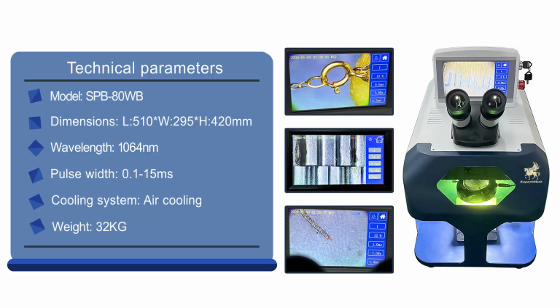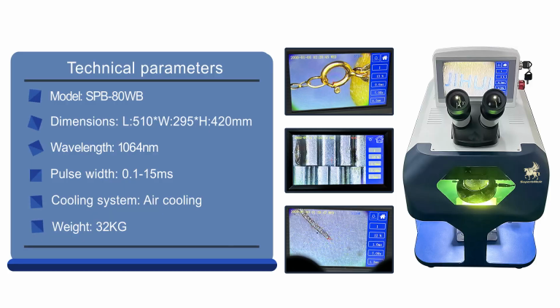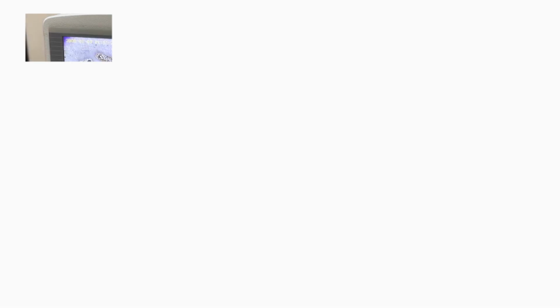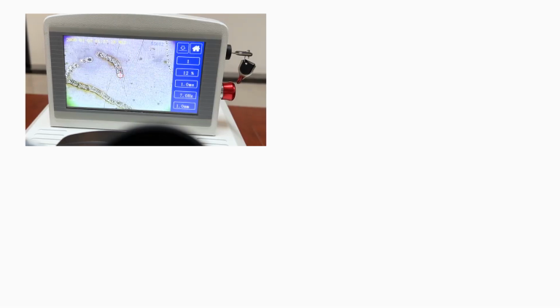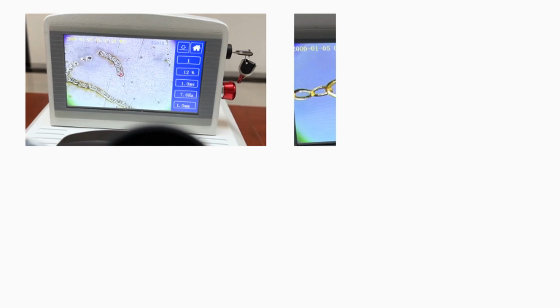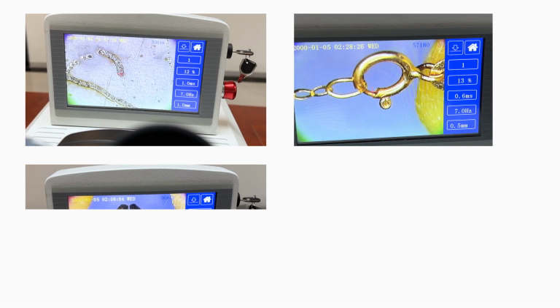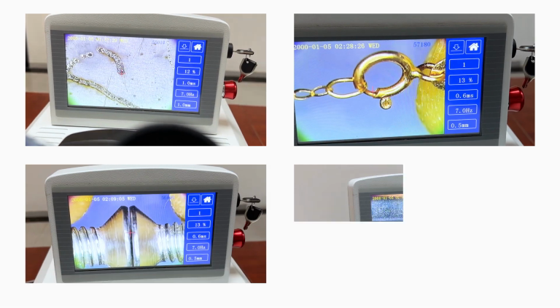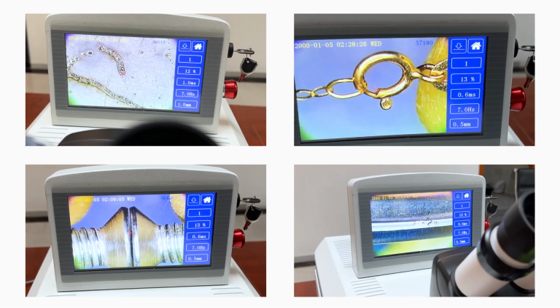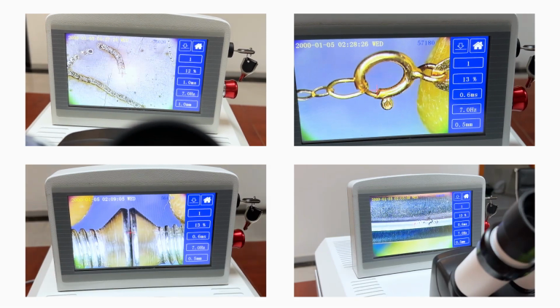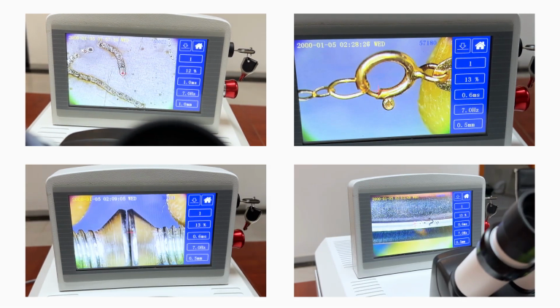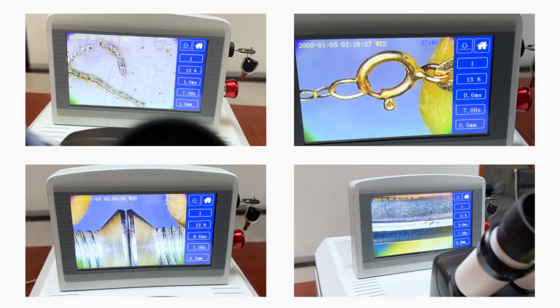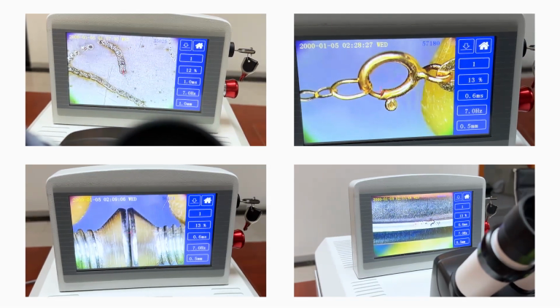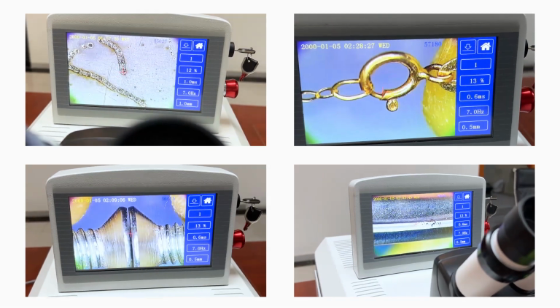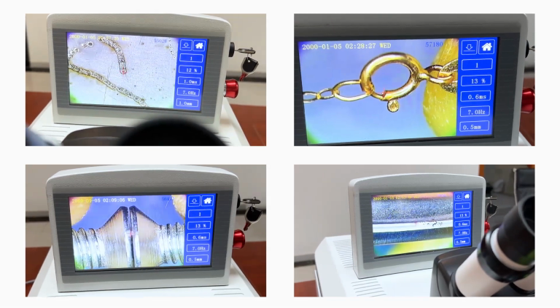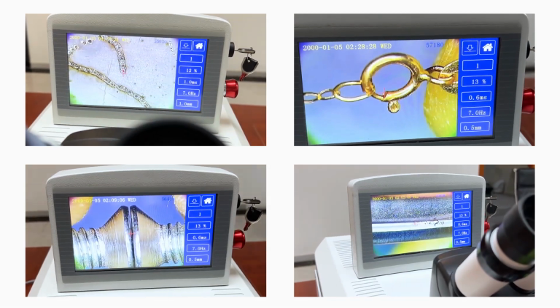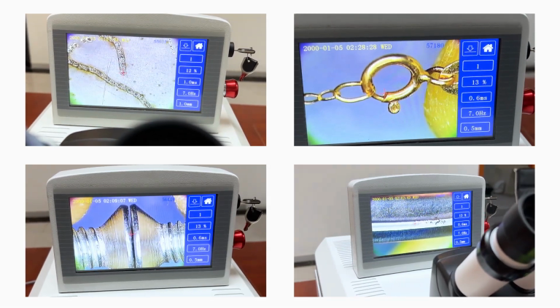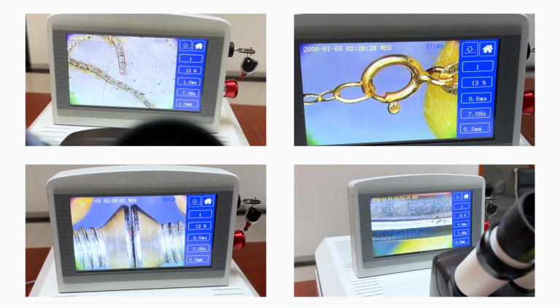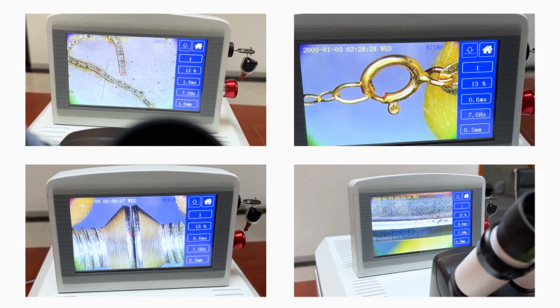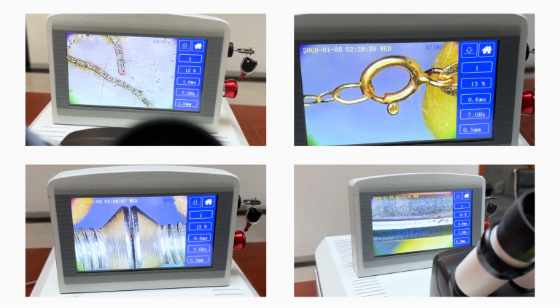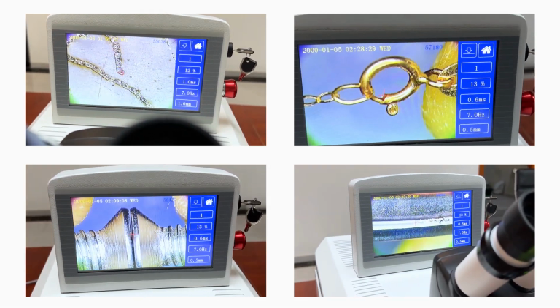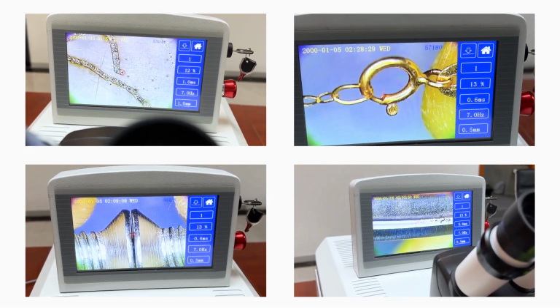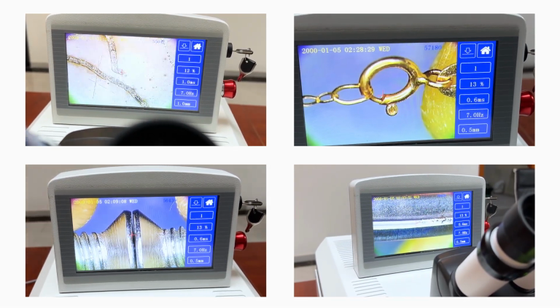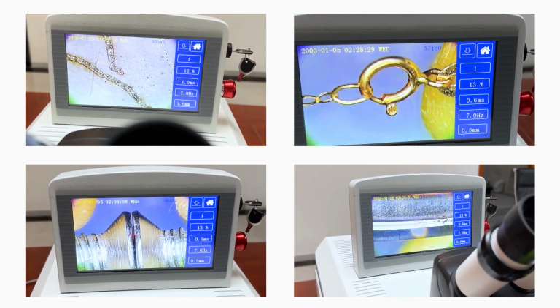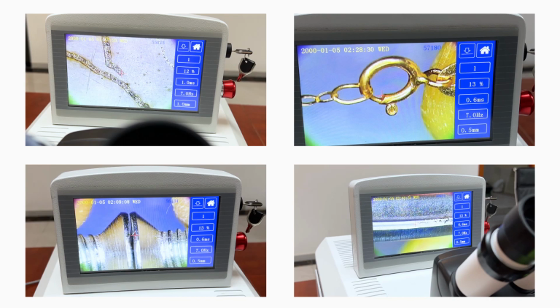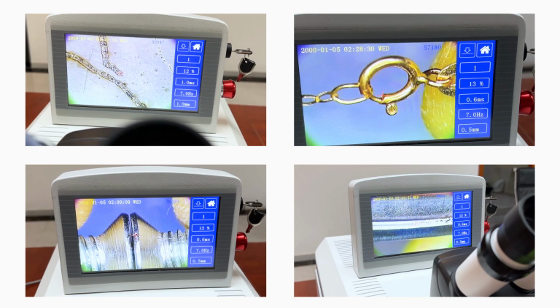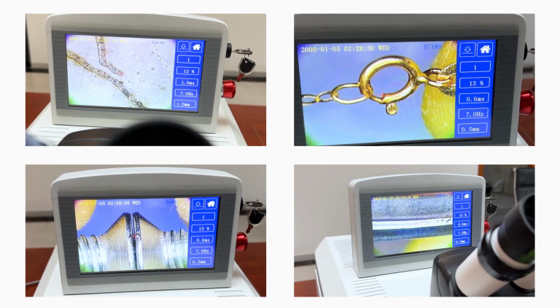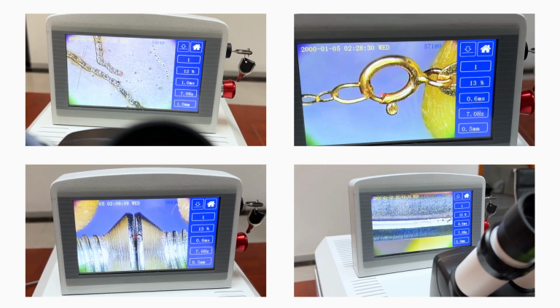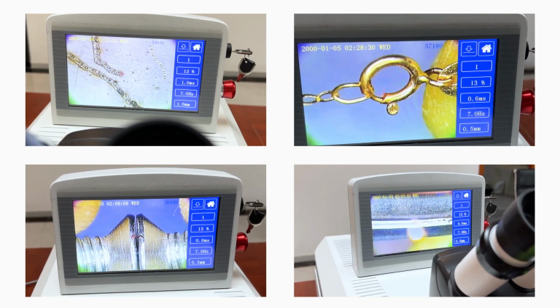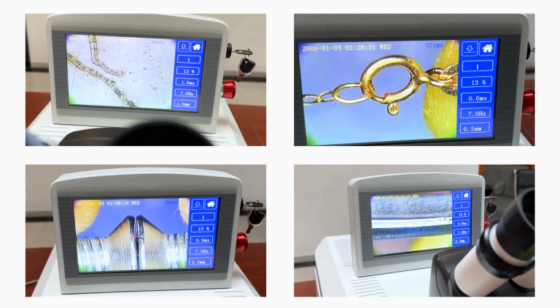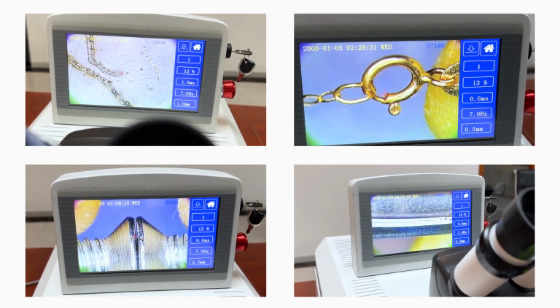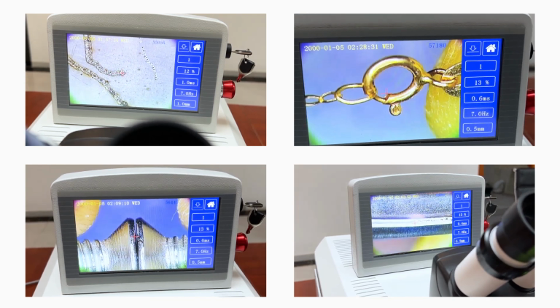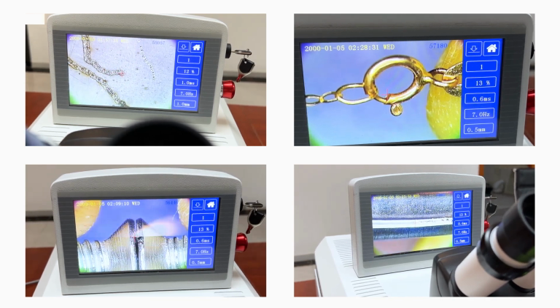Mini Laser Welder is developed for hole patching, spot welding, inlay parts and claw-feet welding of gold and silver jewelry.